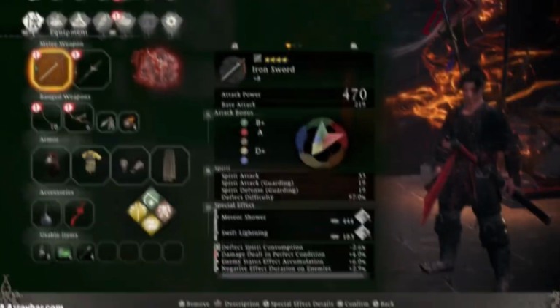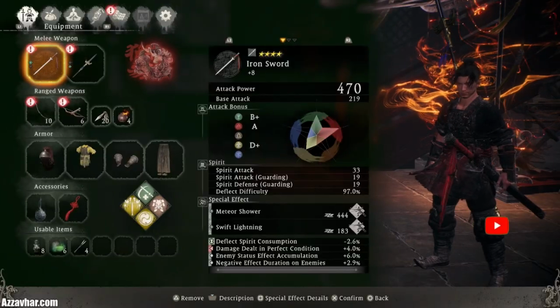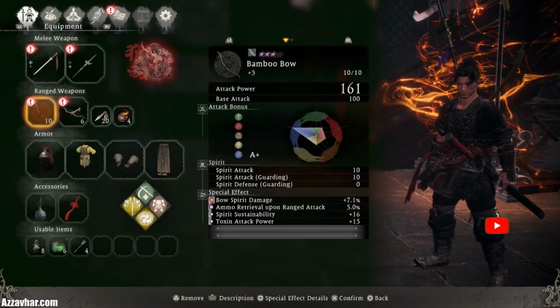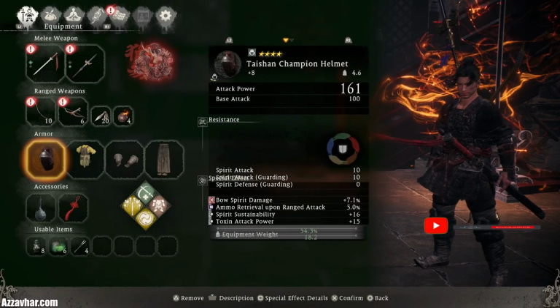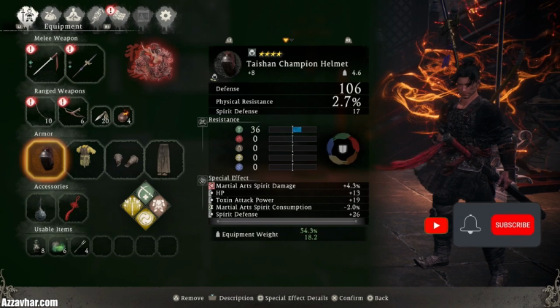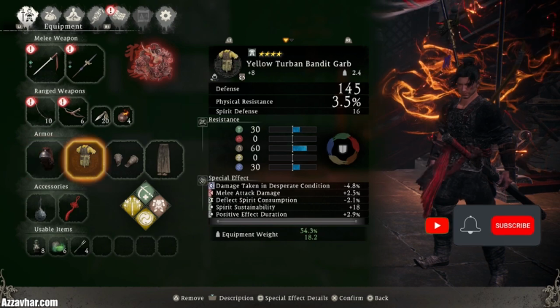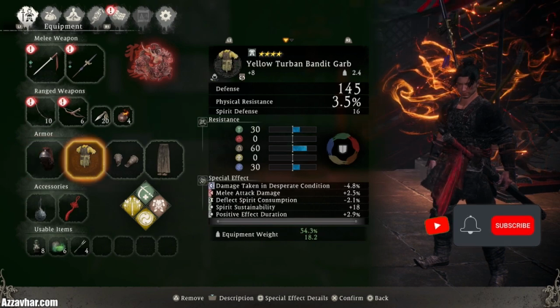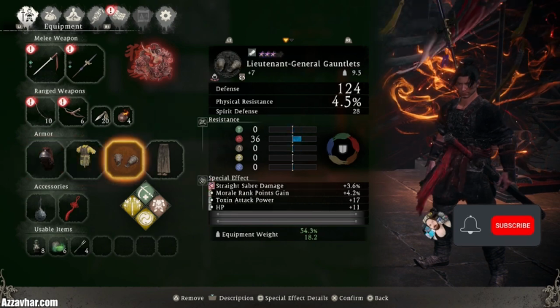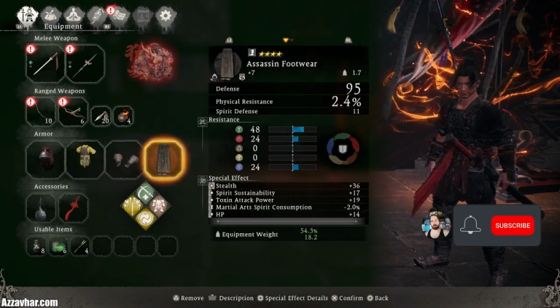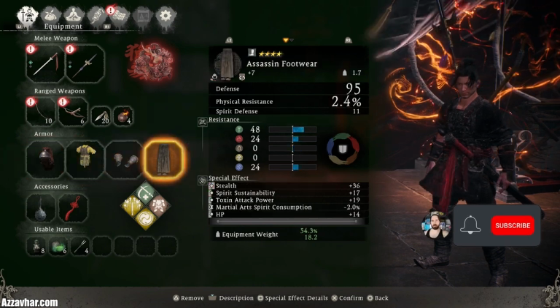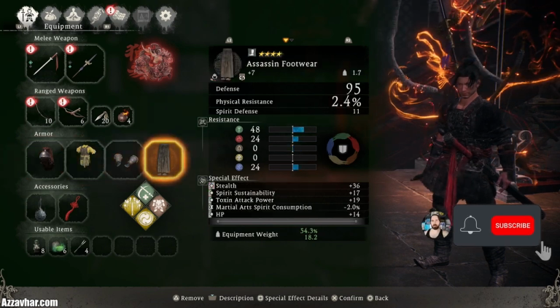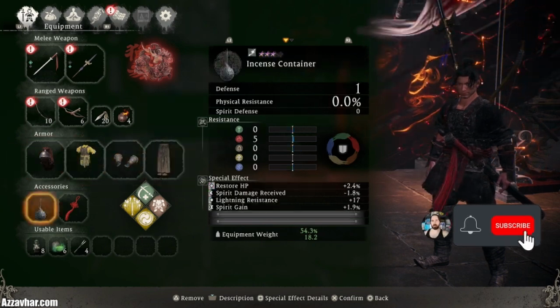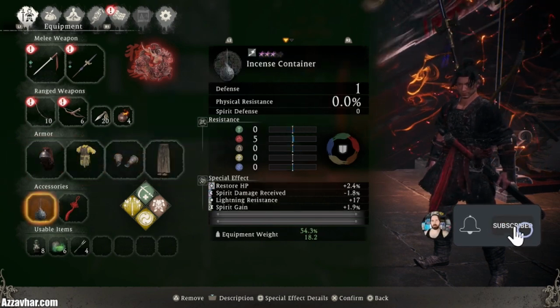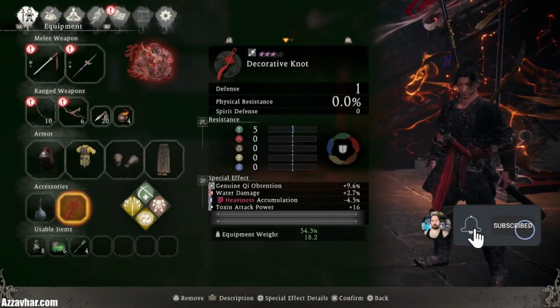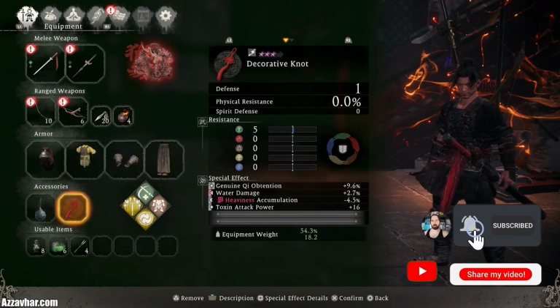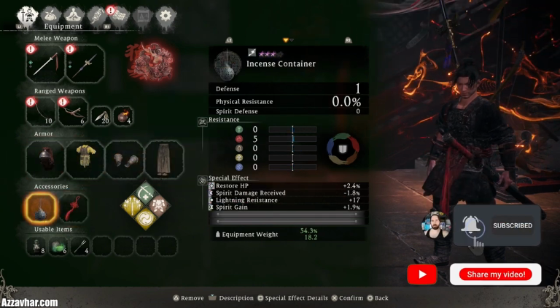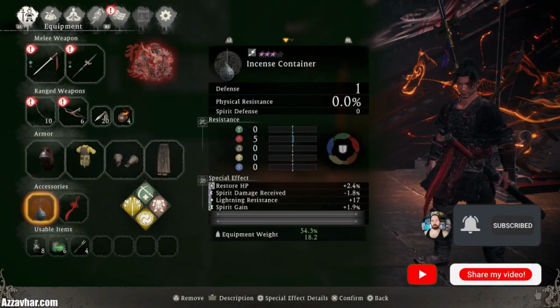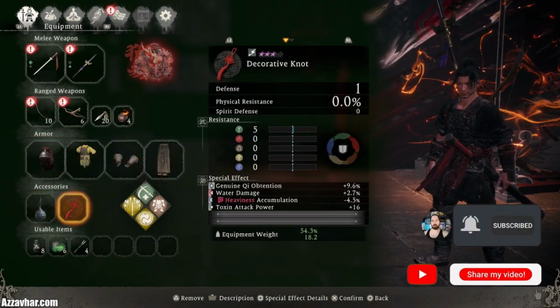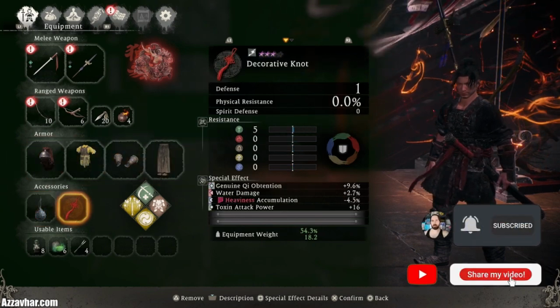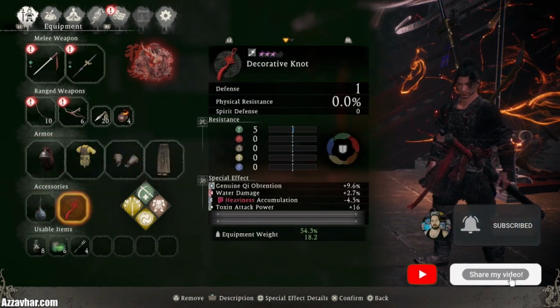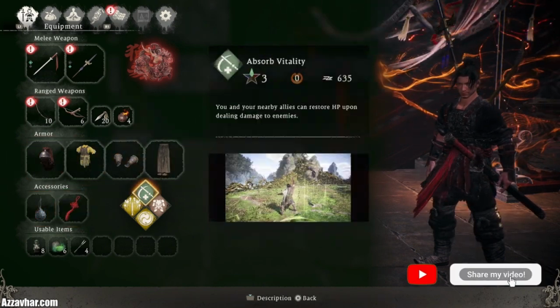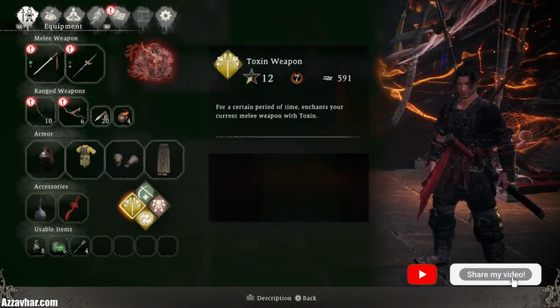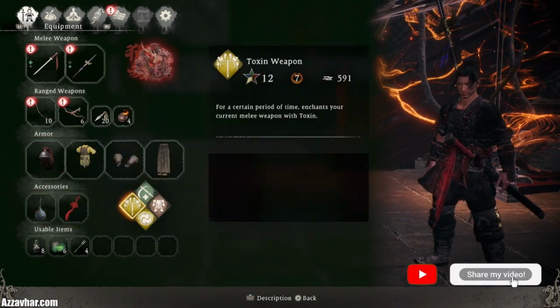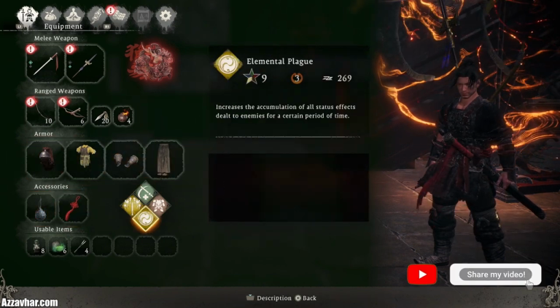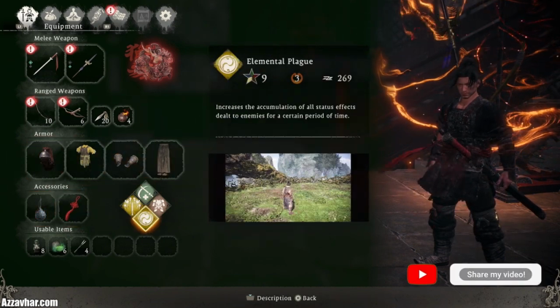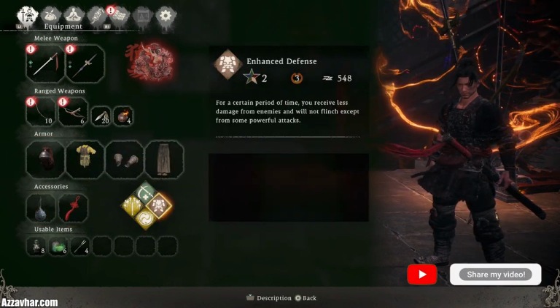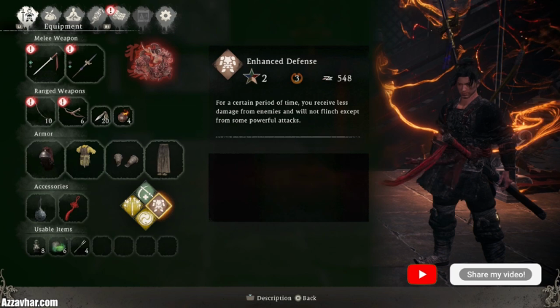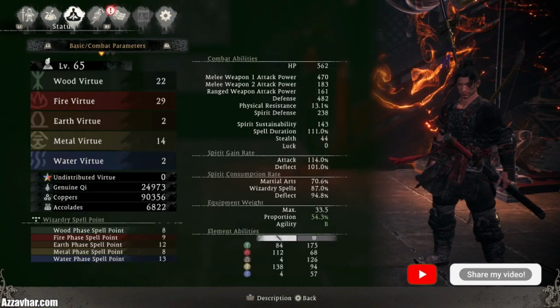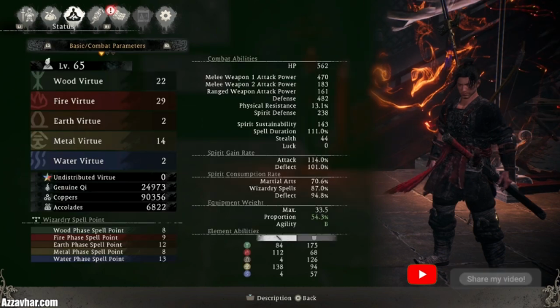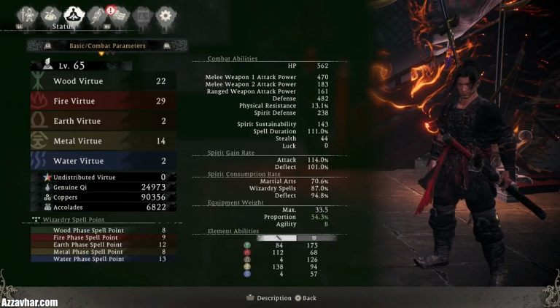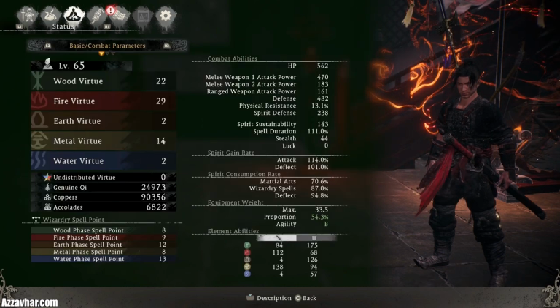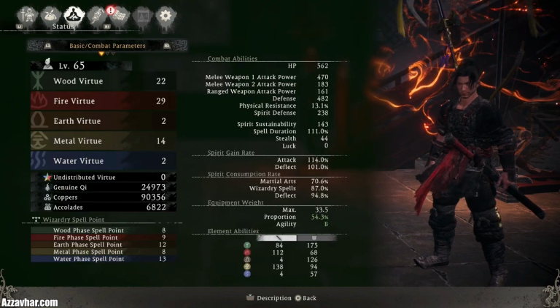This is the equipment that we used for the fight. These are the two accessories that we used, these are the spells that we used, and these are my character's stats.